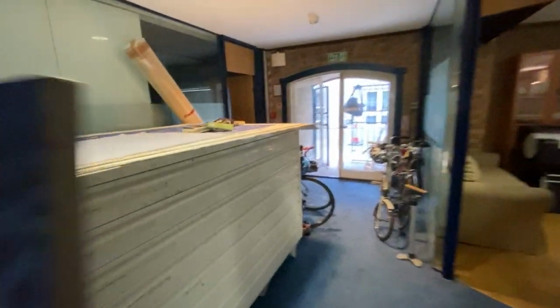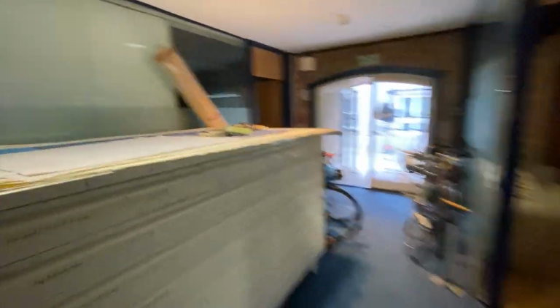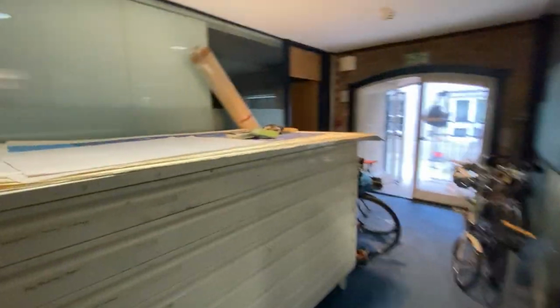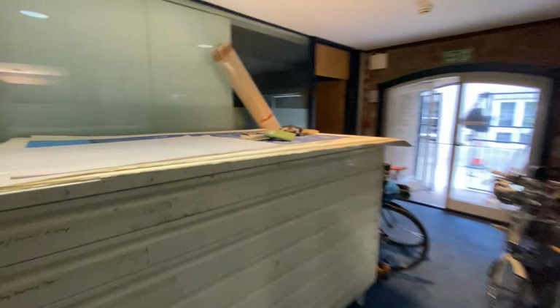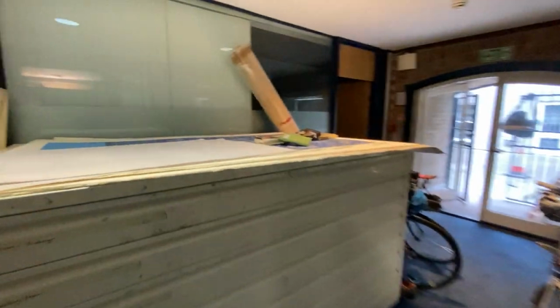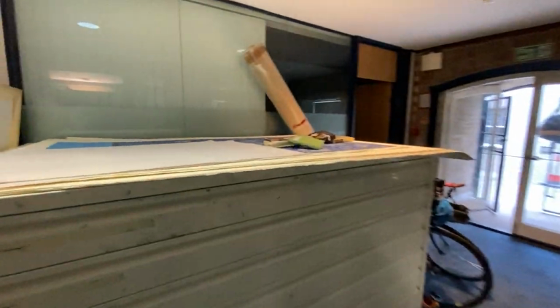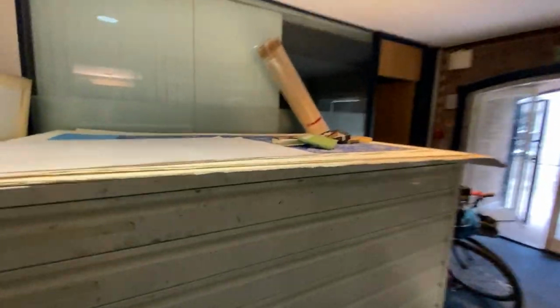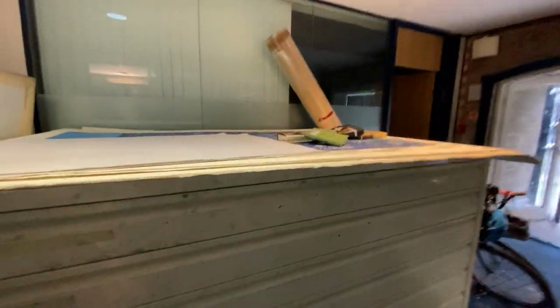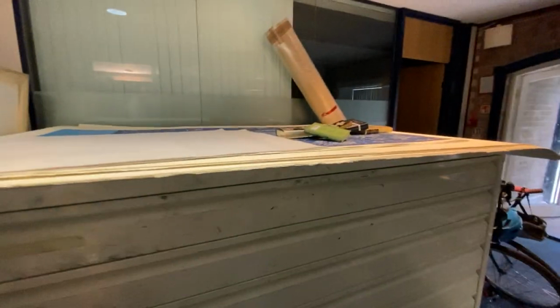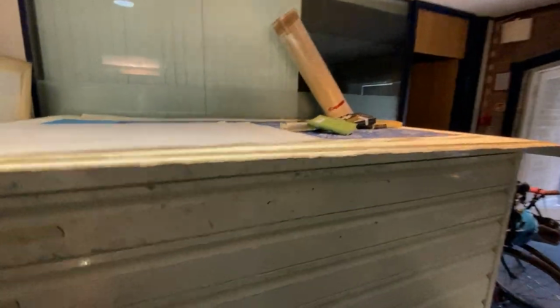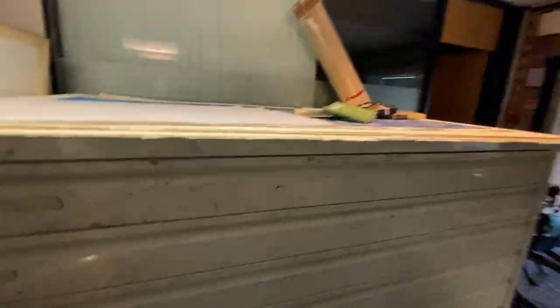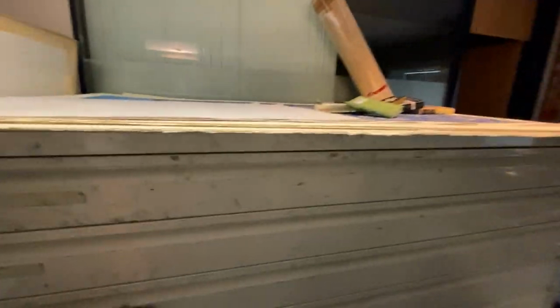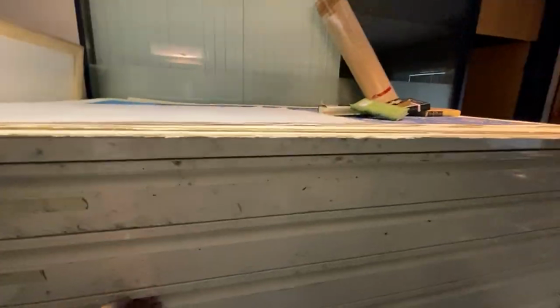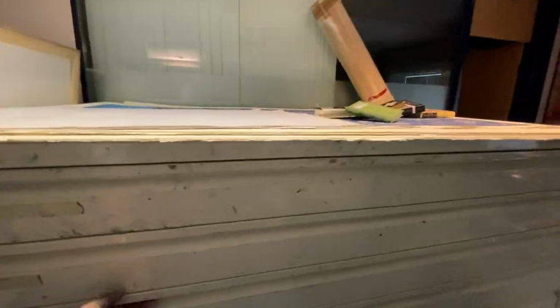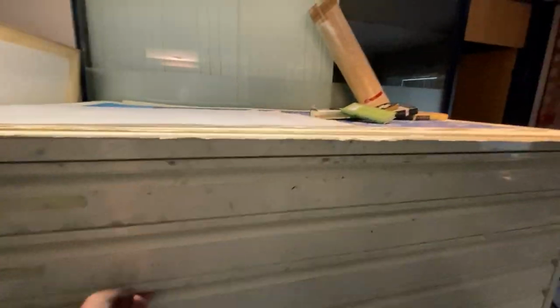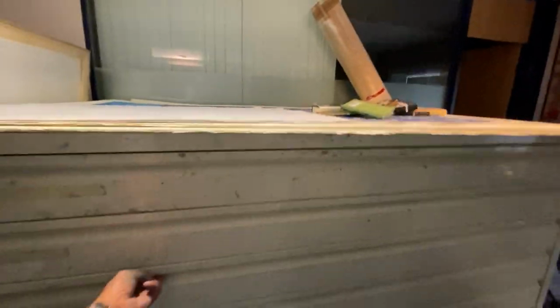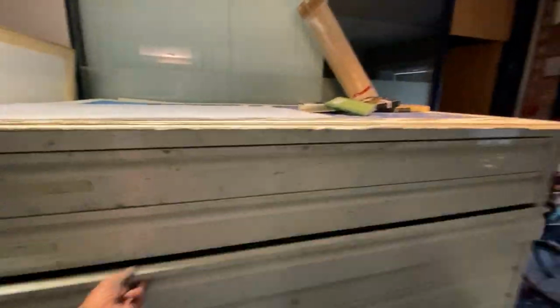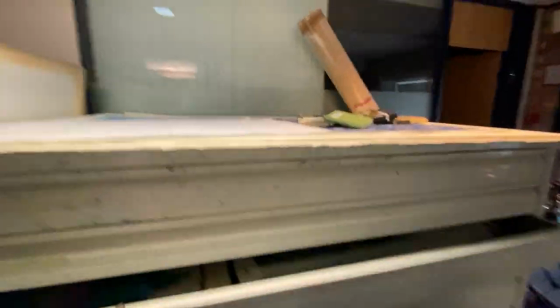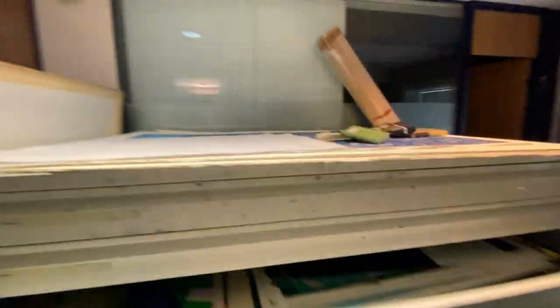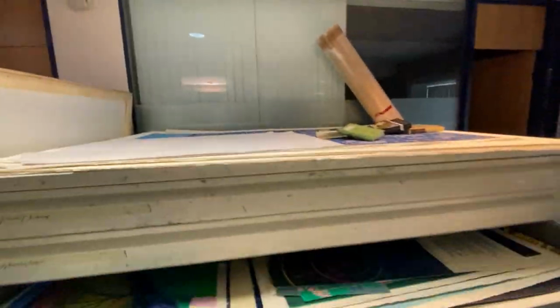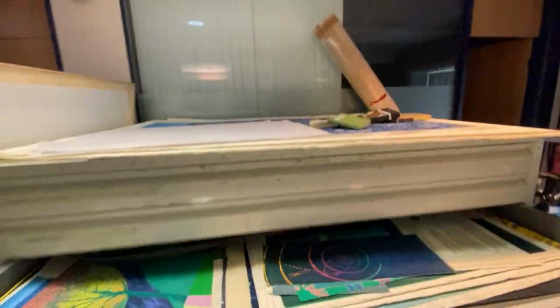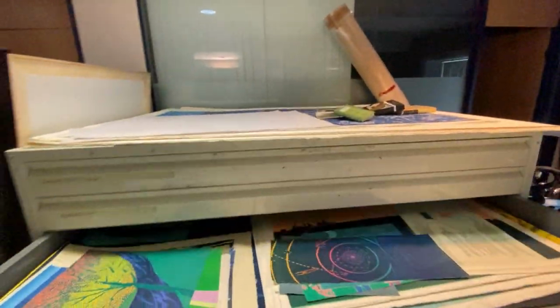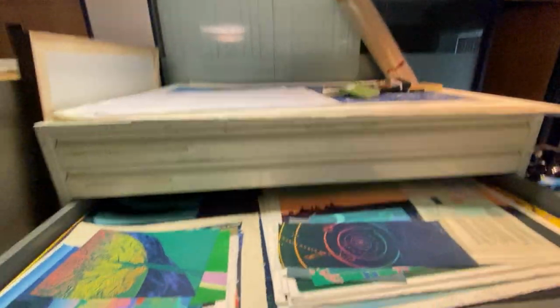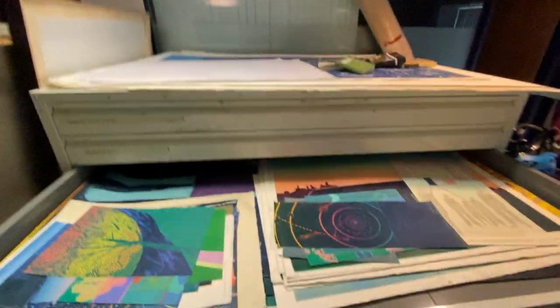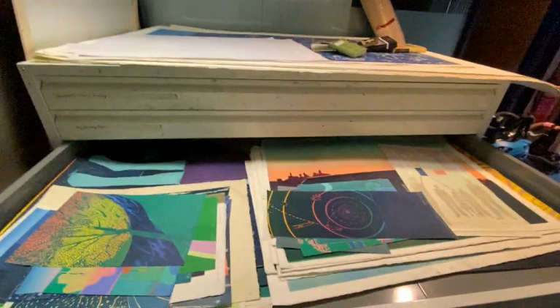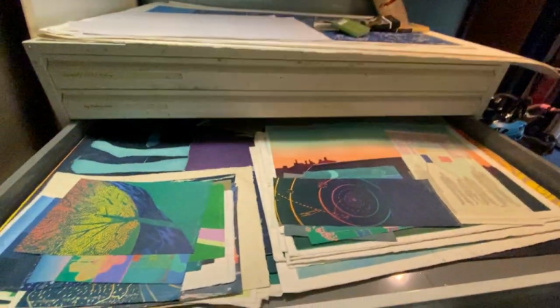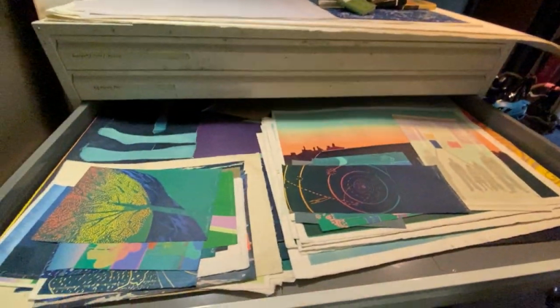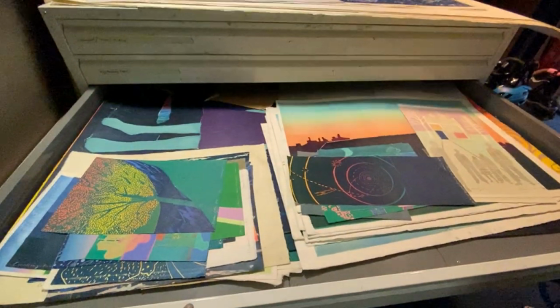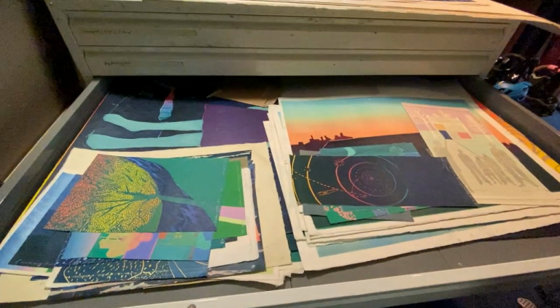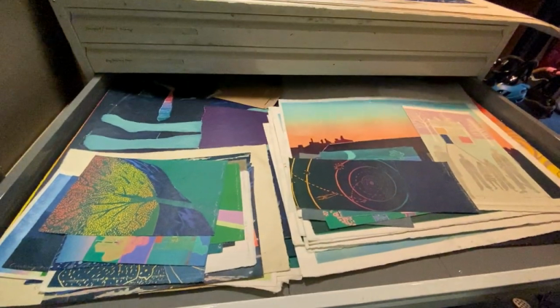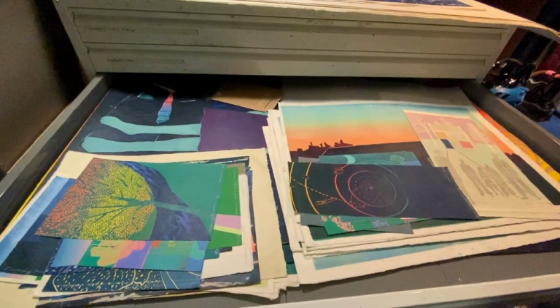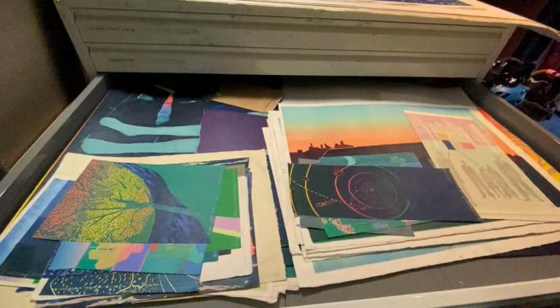And there's a big bland chest, which is very squeaky, full of prints.